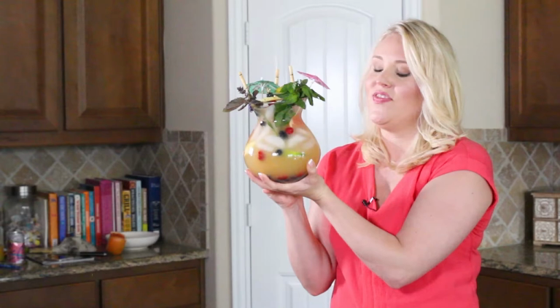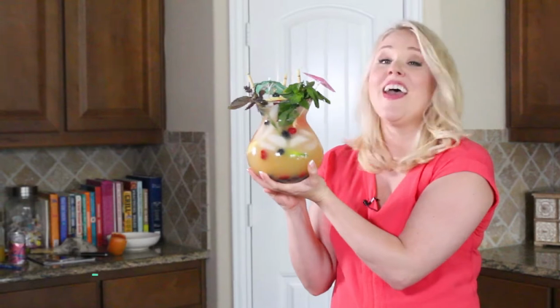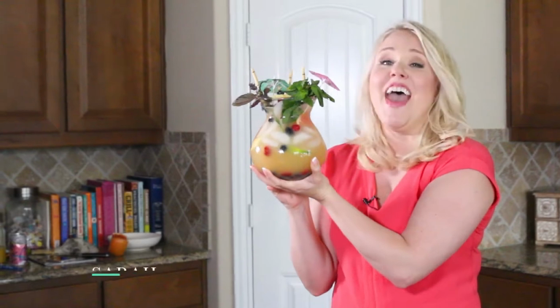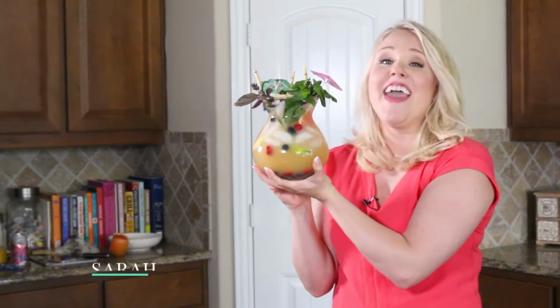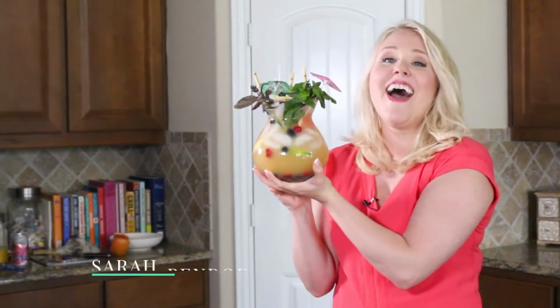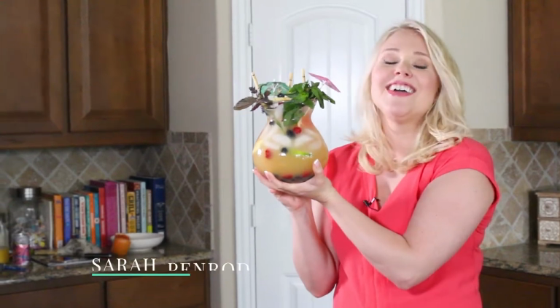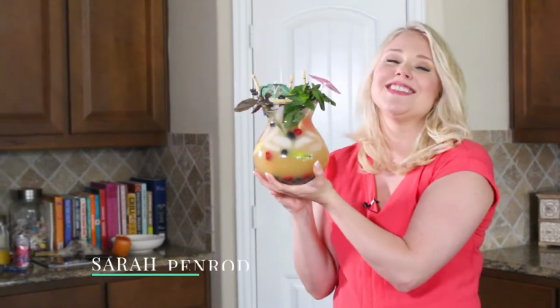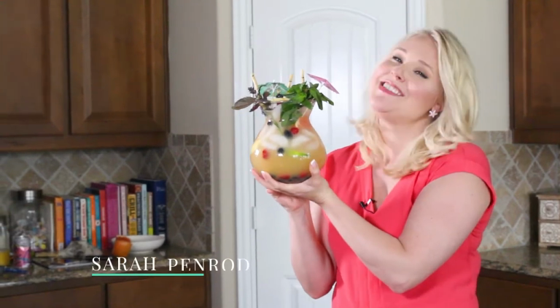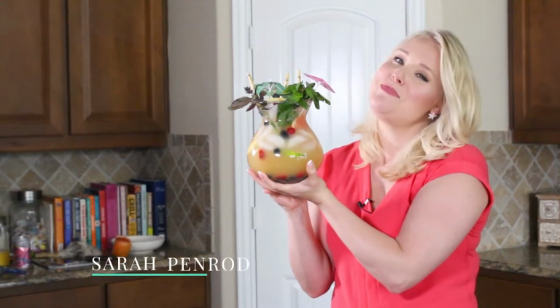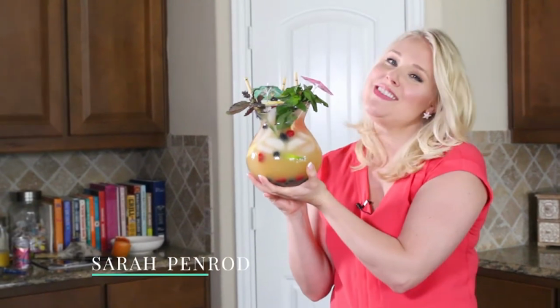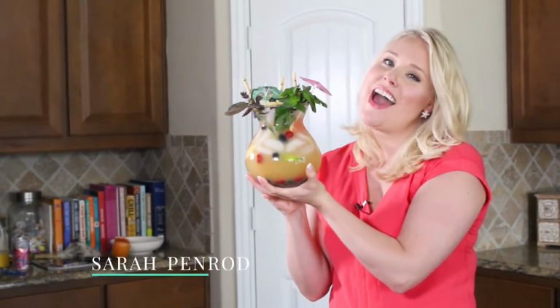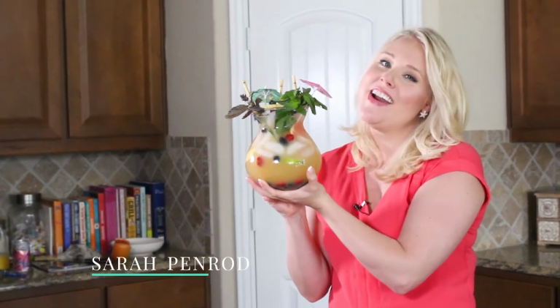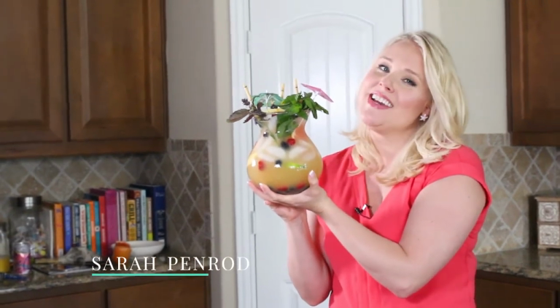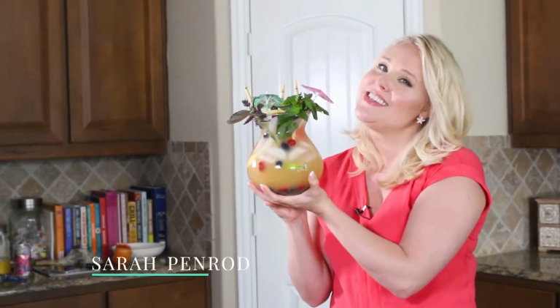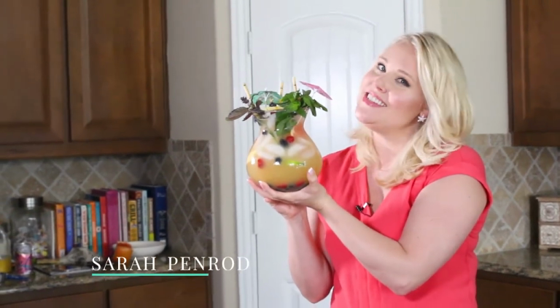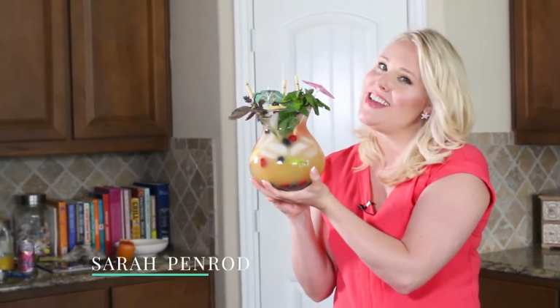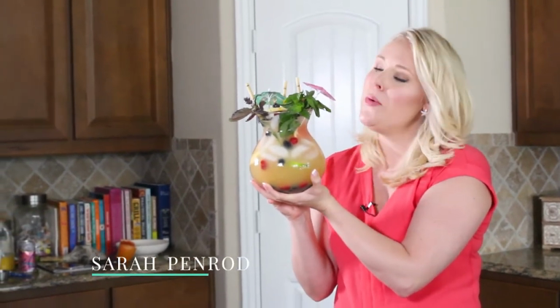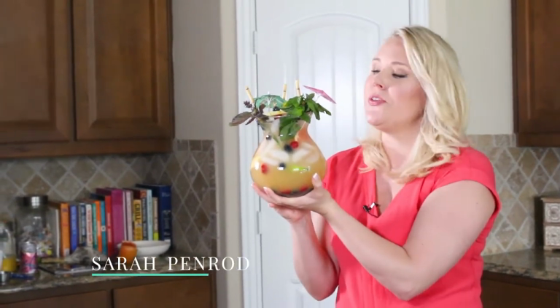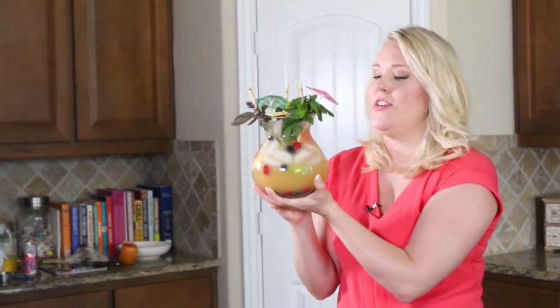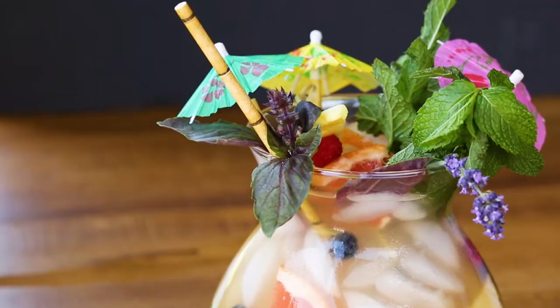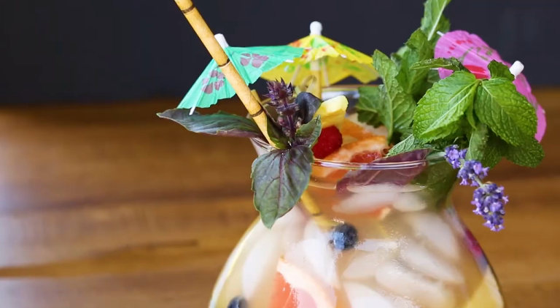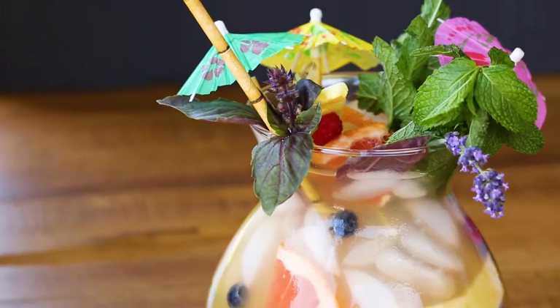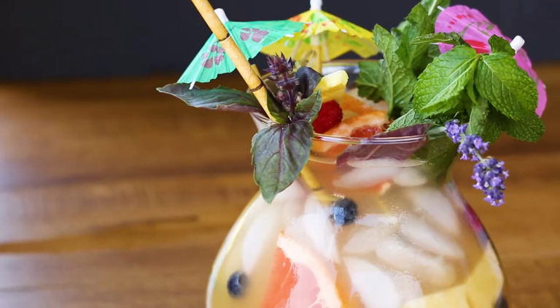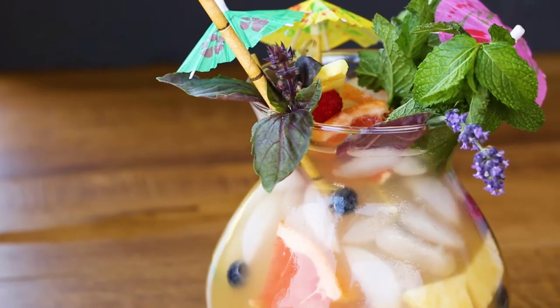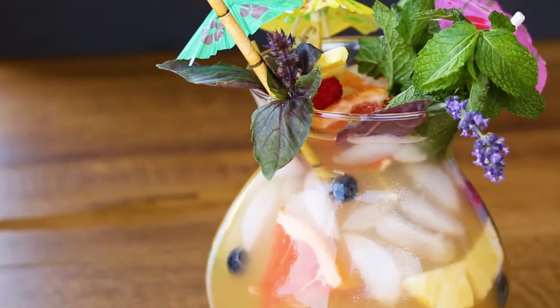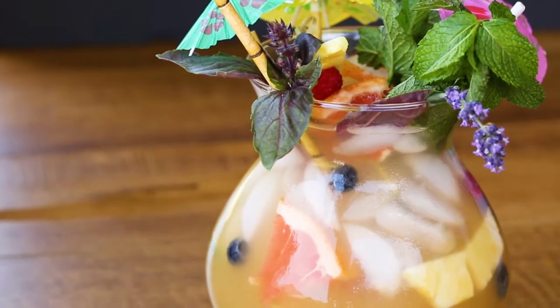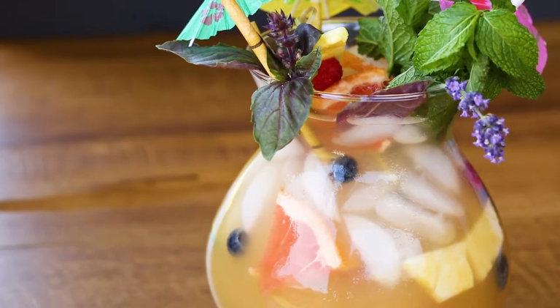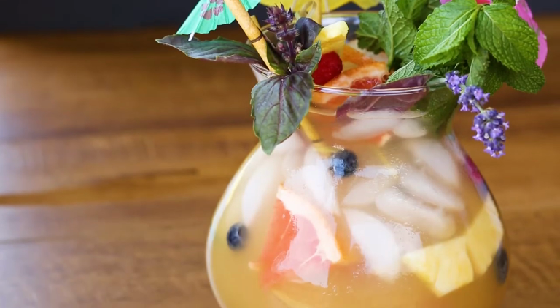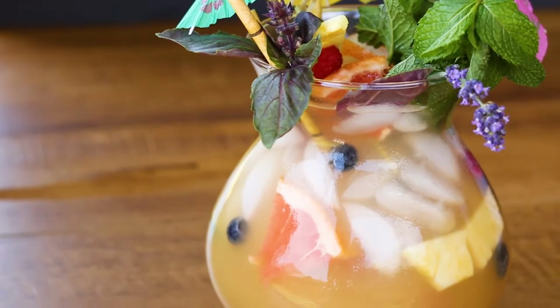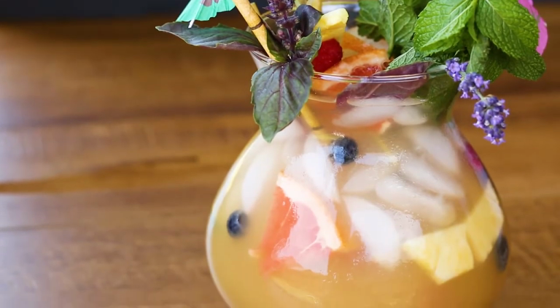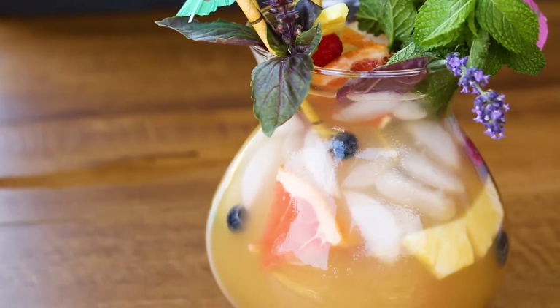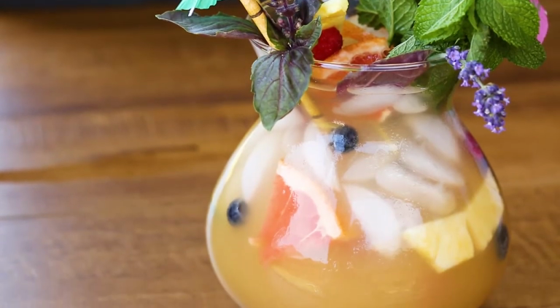Hey guys, it's Sippin' Saturdays and today we're learning how to make these fizzy fish bowls.